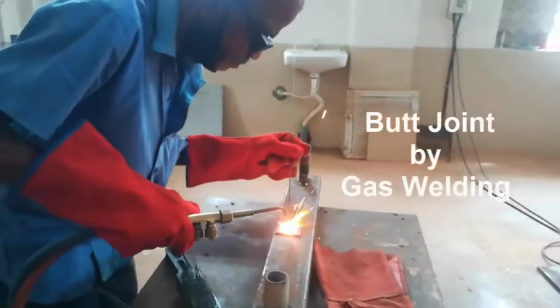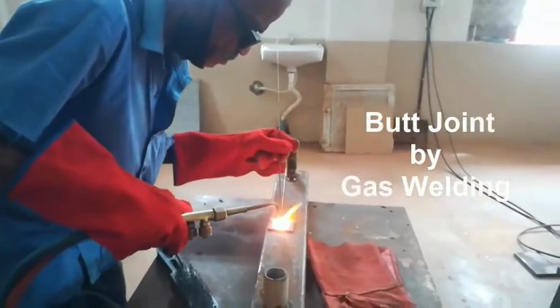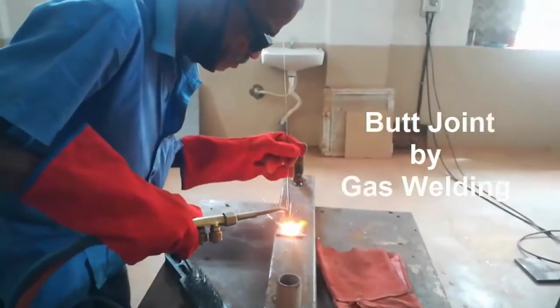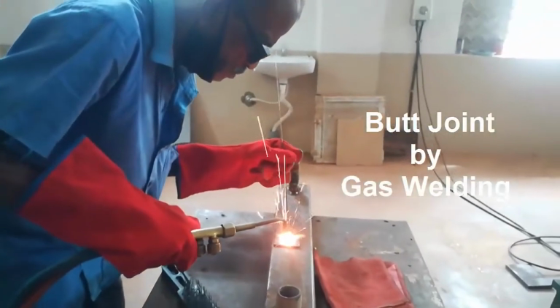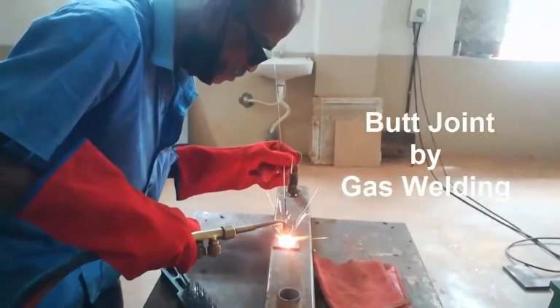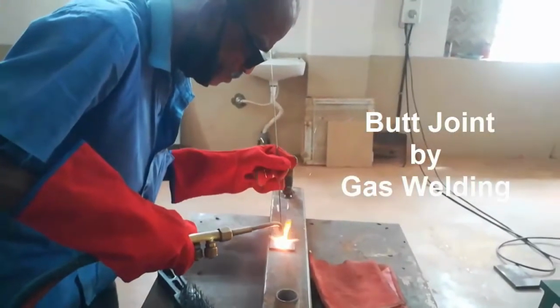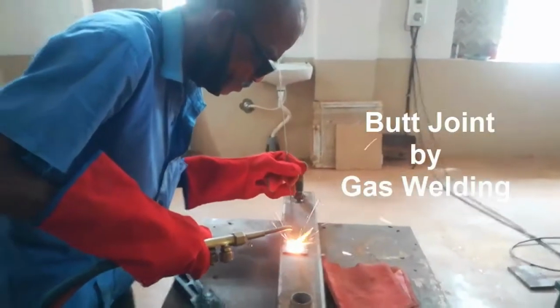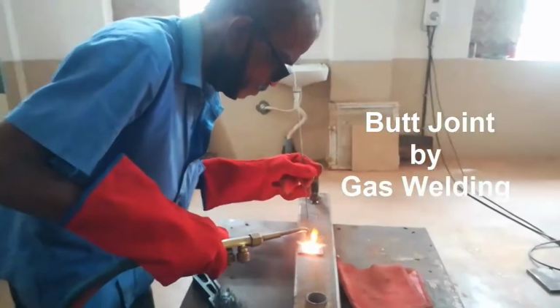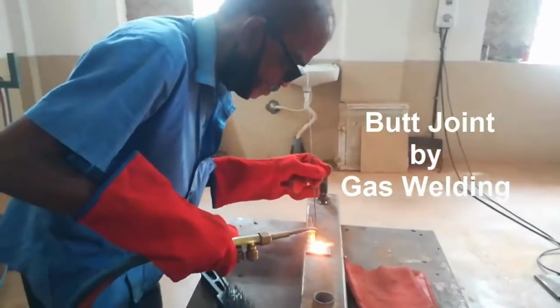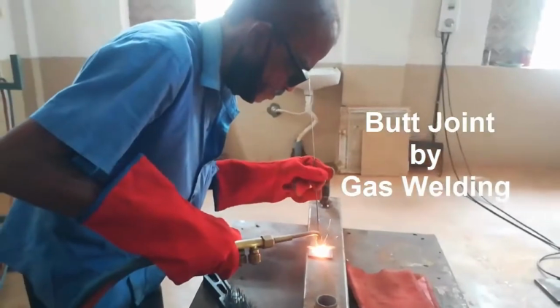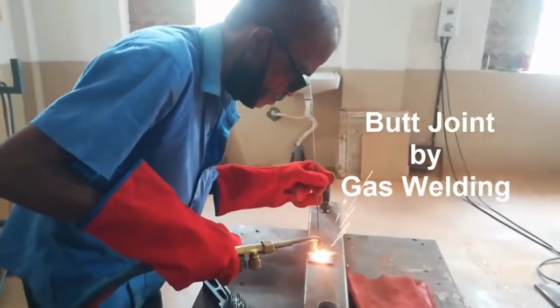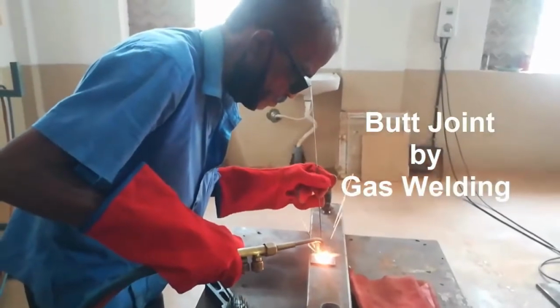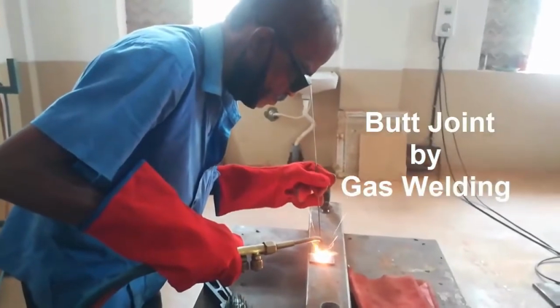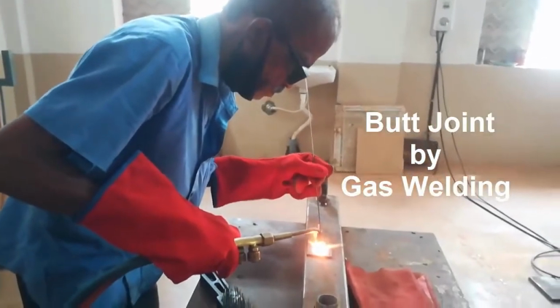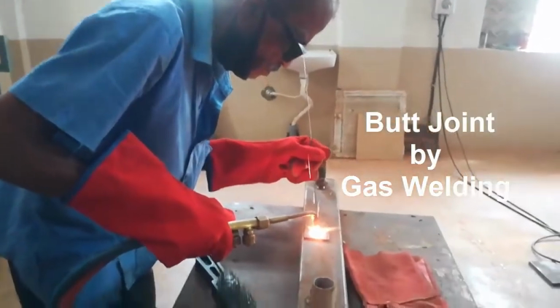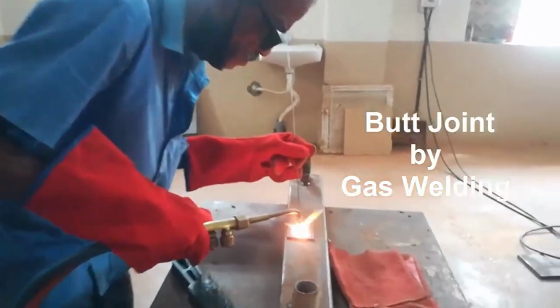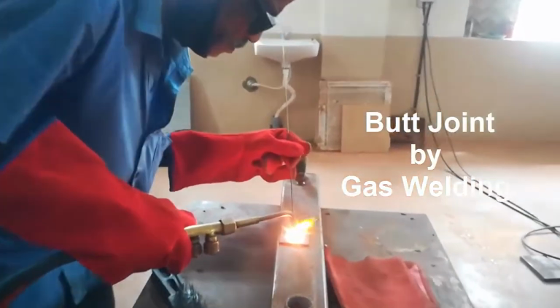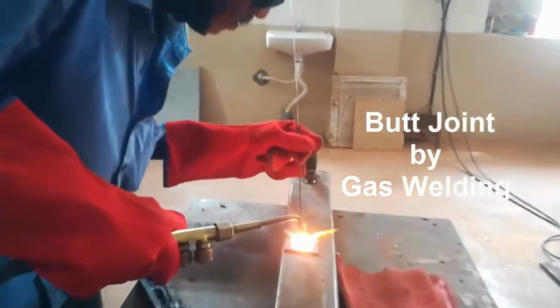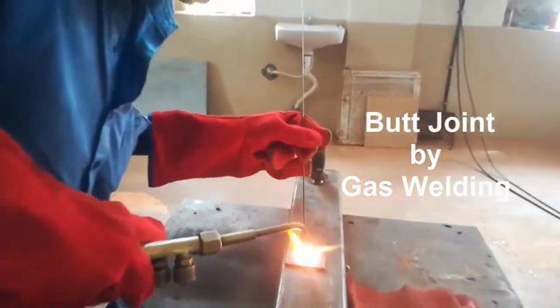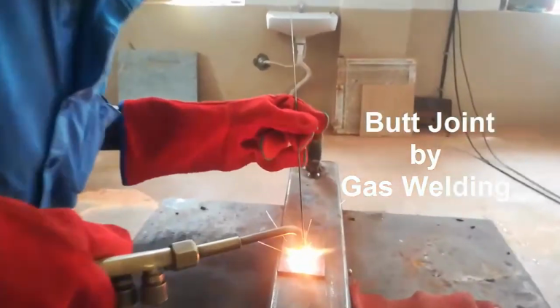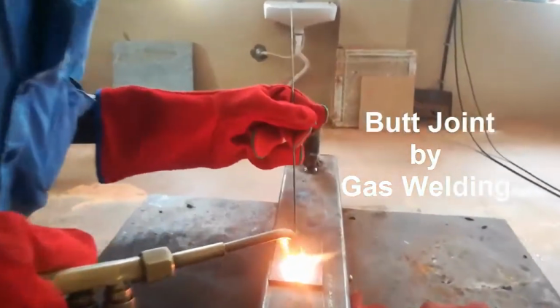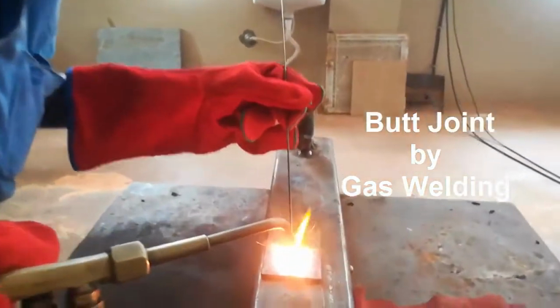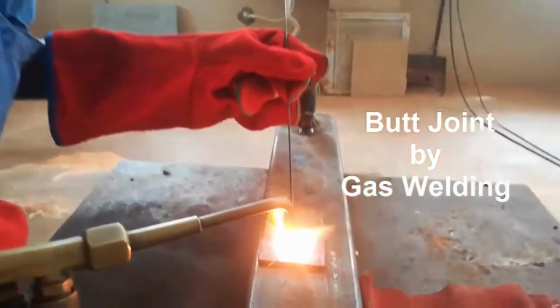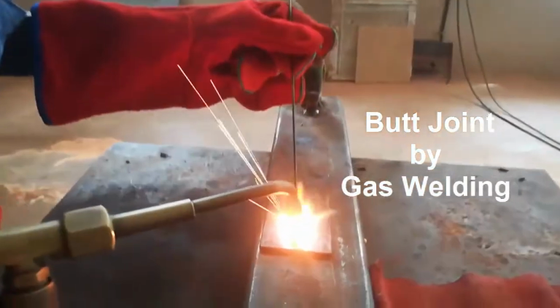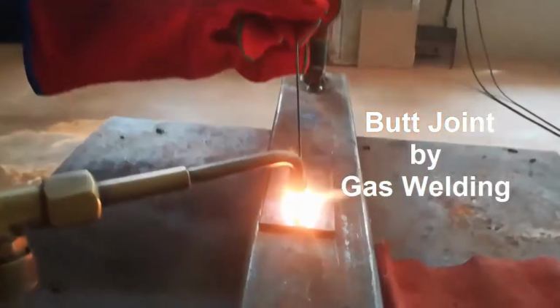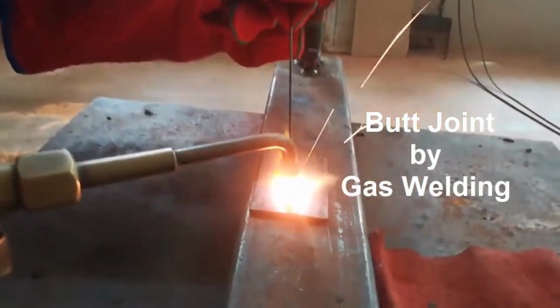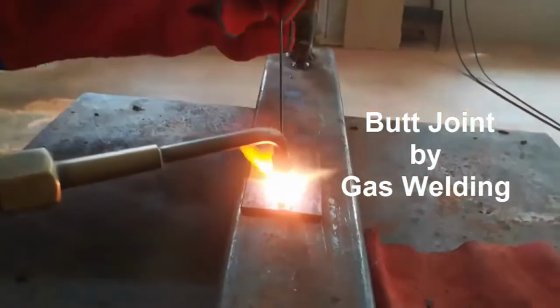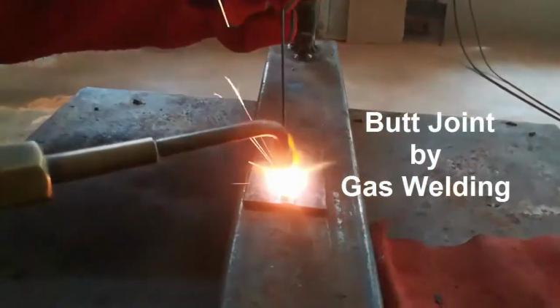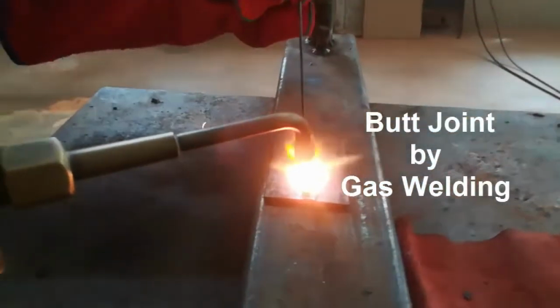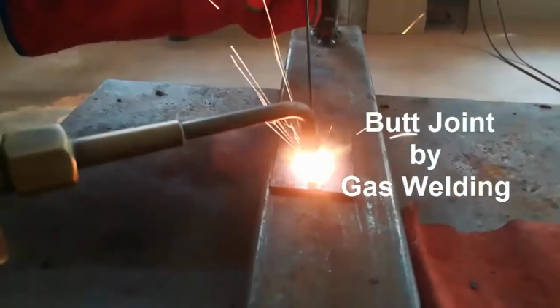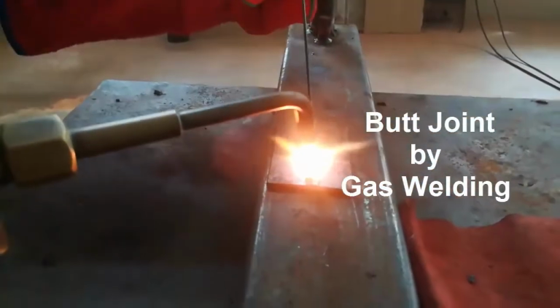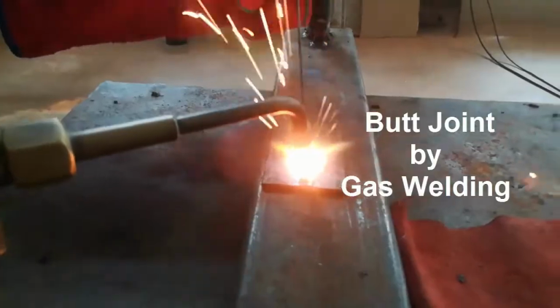Hello all, welcome to the channel Learn Everything. In this video we are going to see the making of a butt joint by using gas welding.